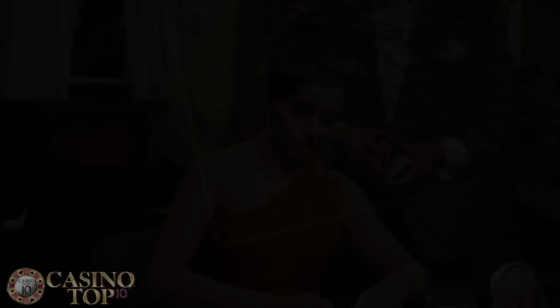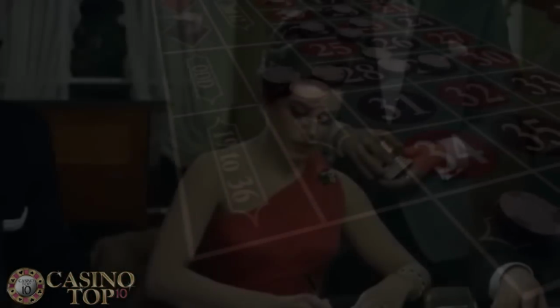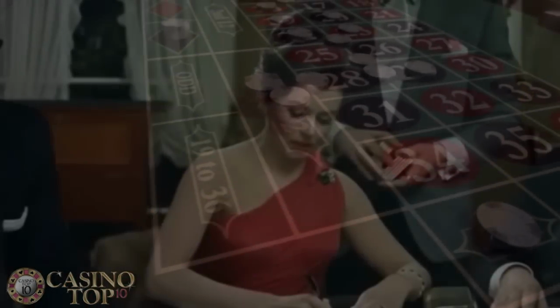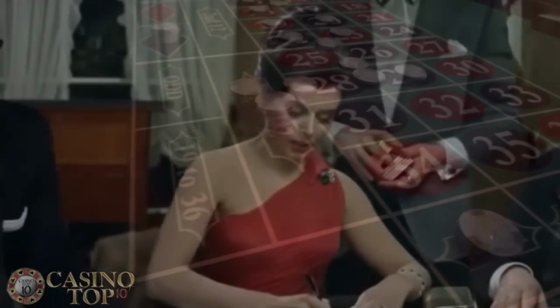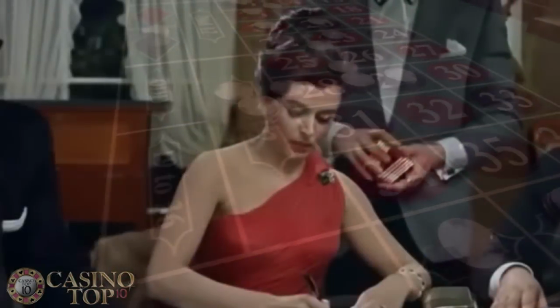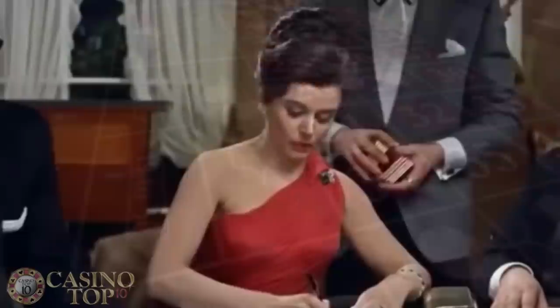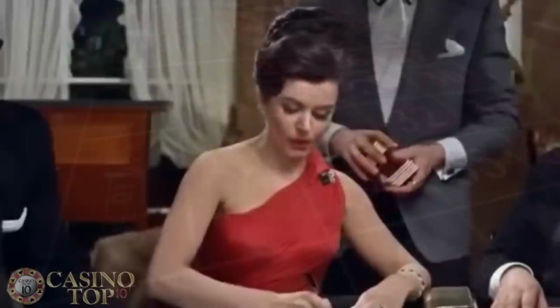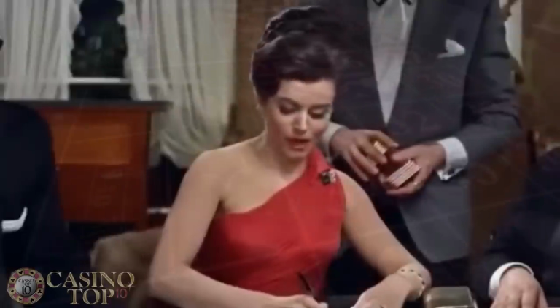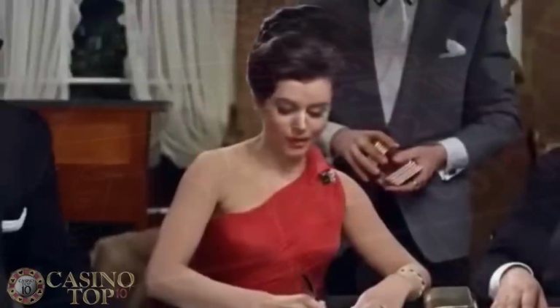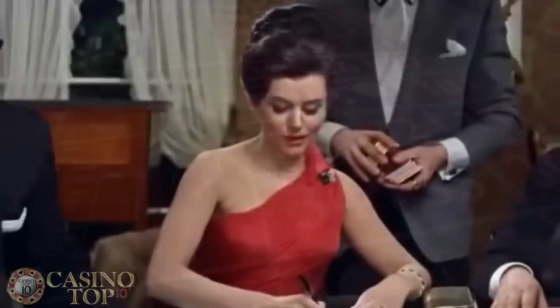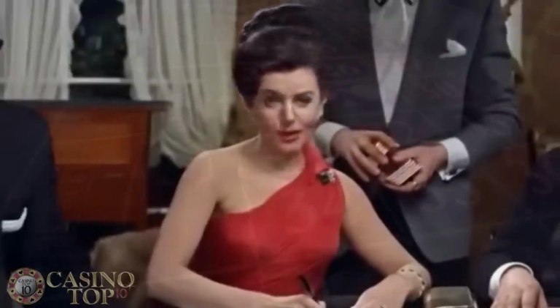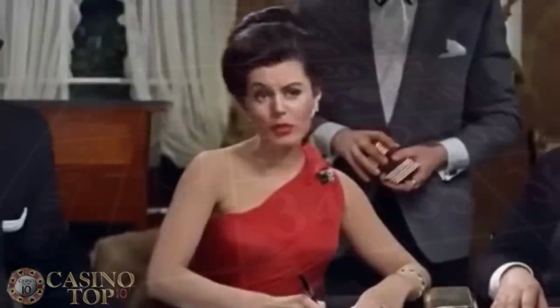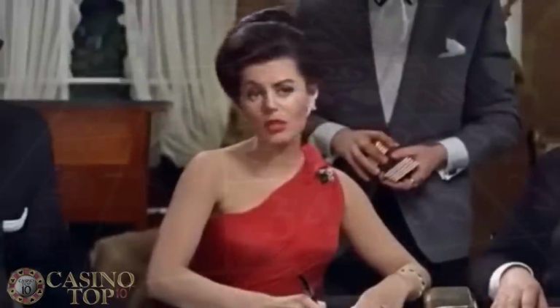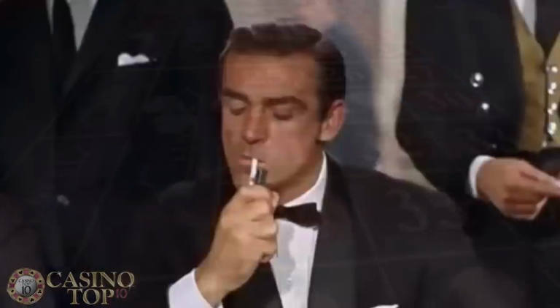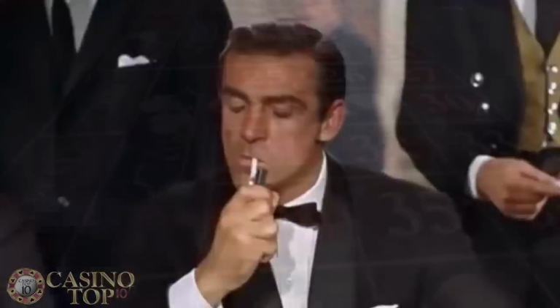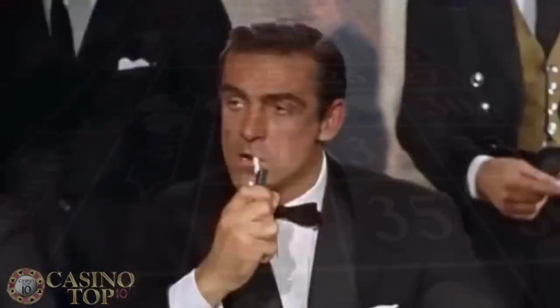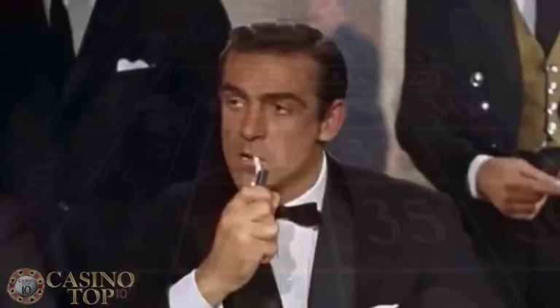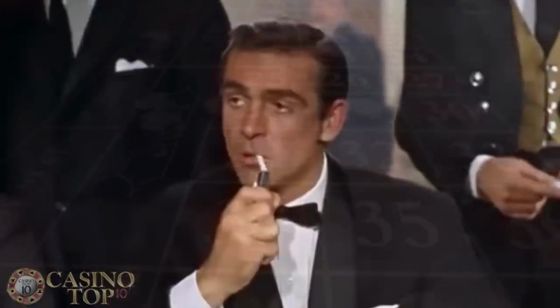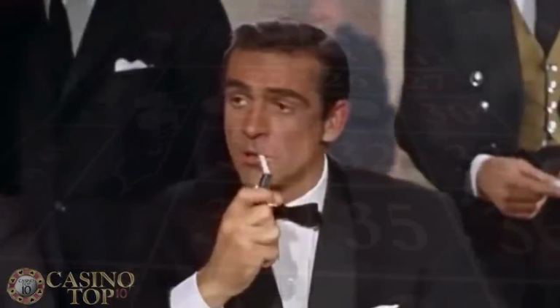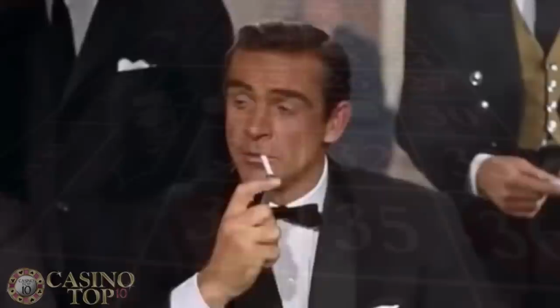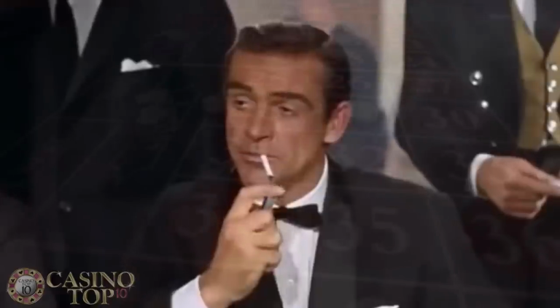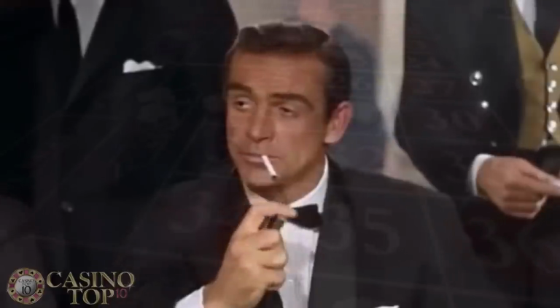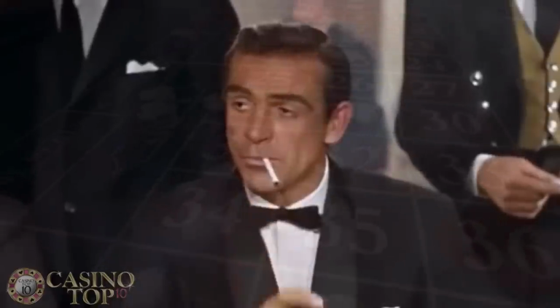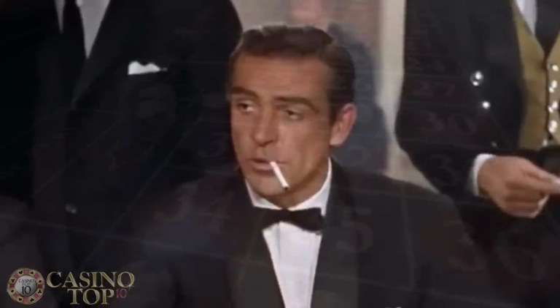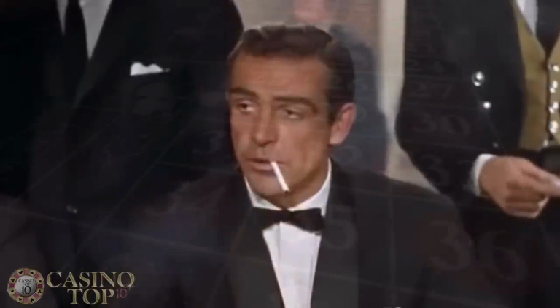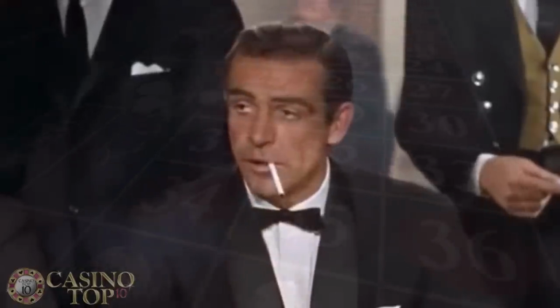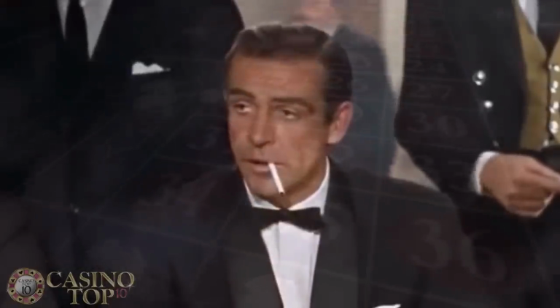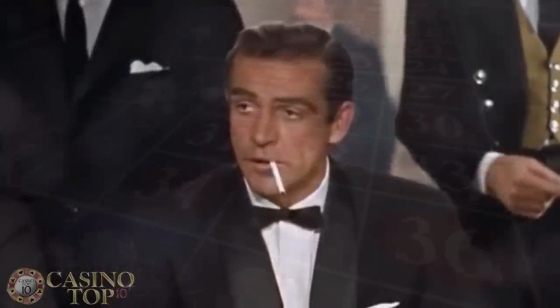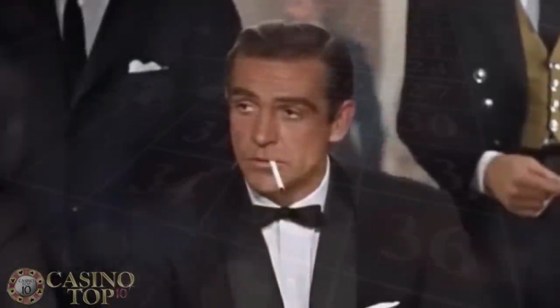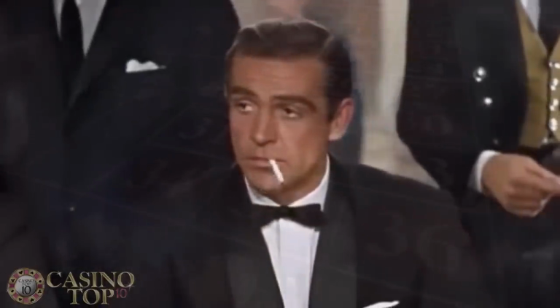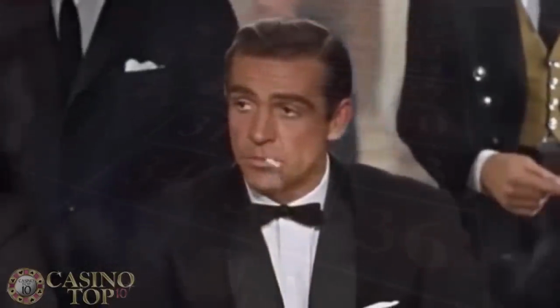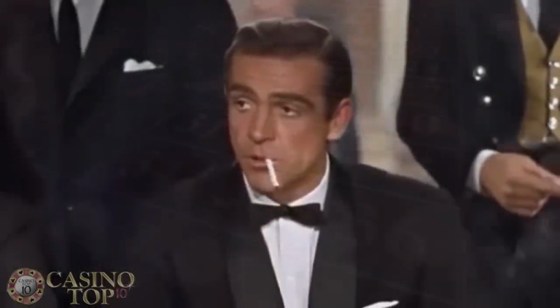I admire your luck, Mr... Bond. James Bond.